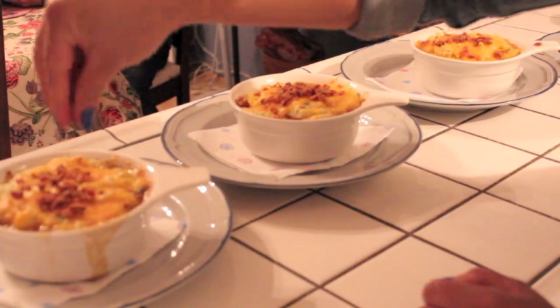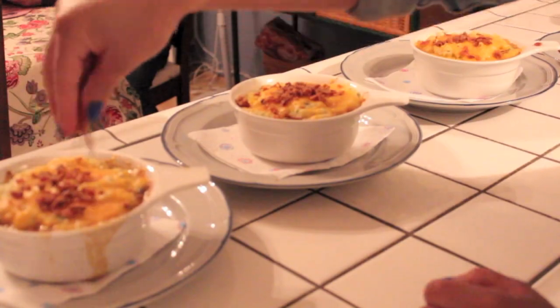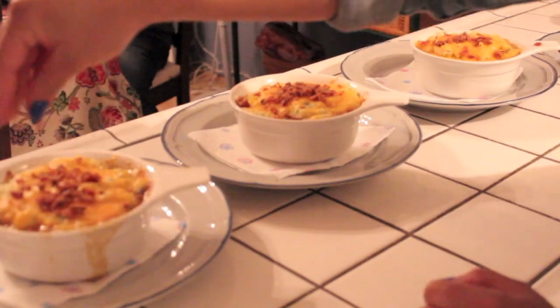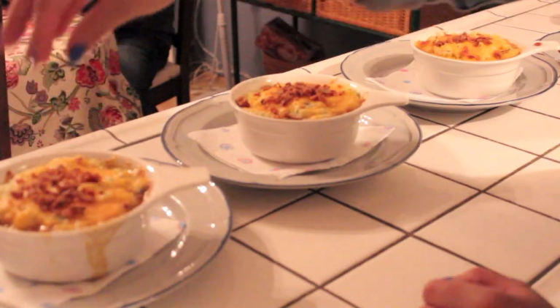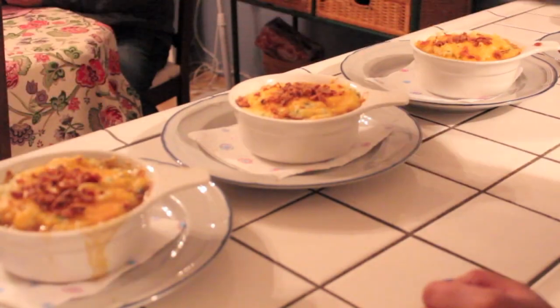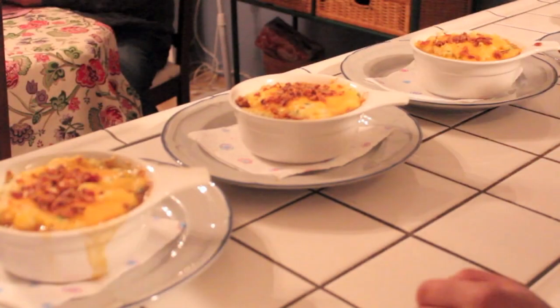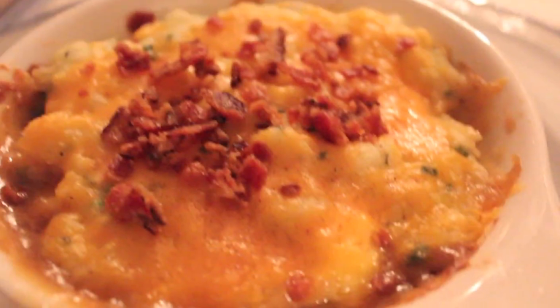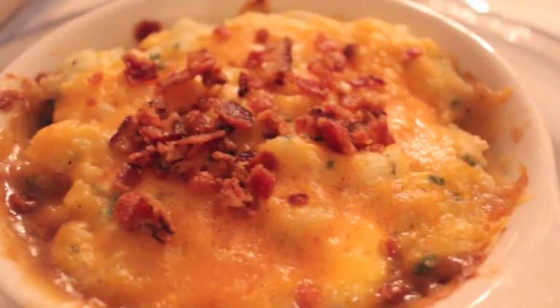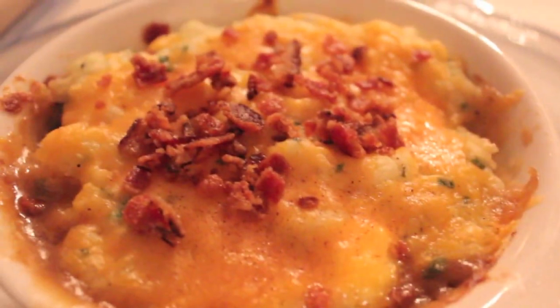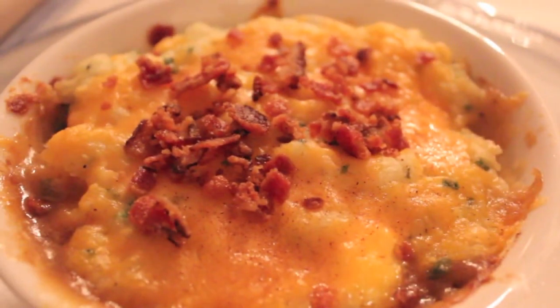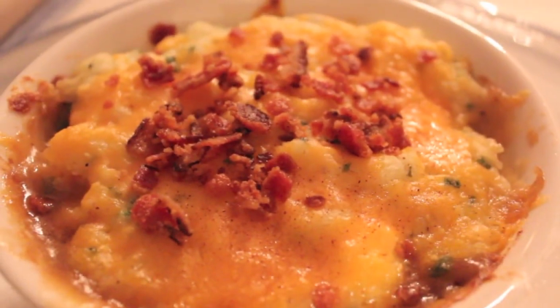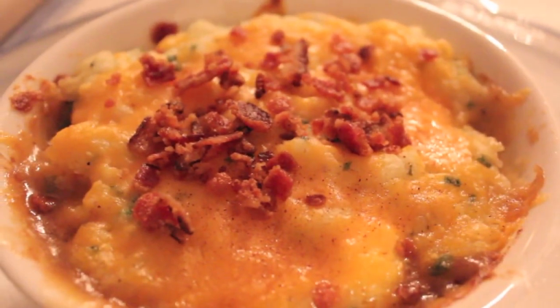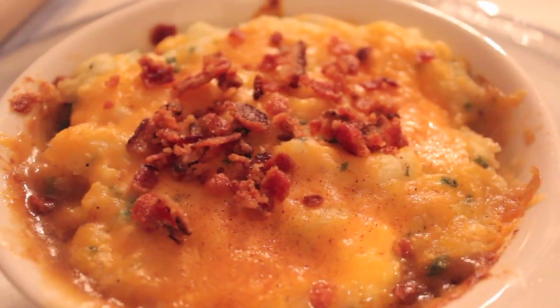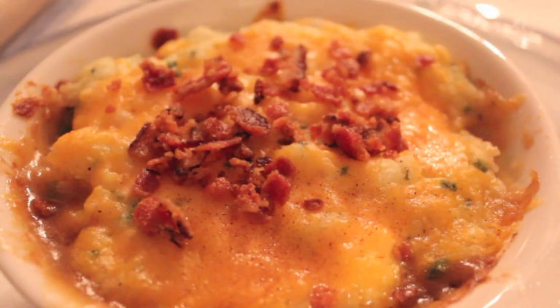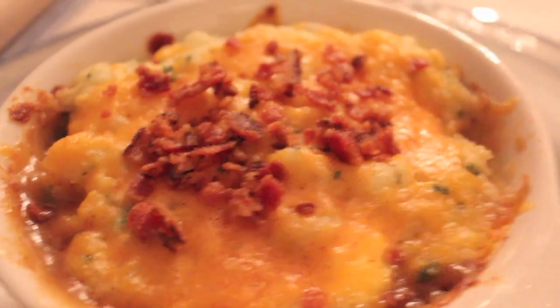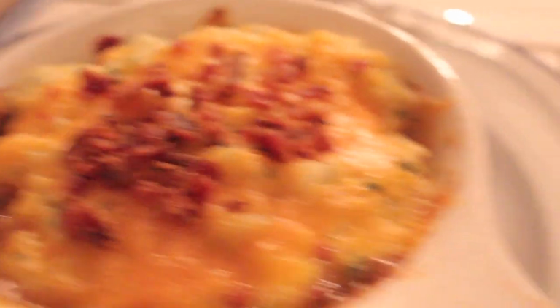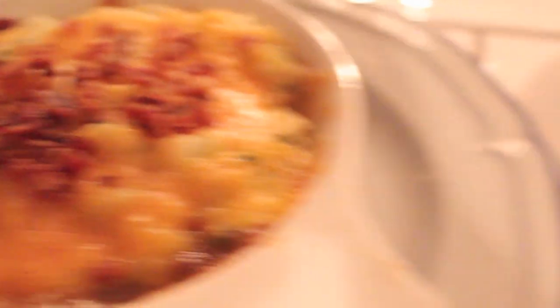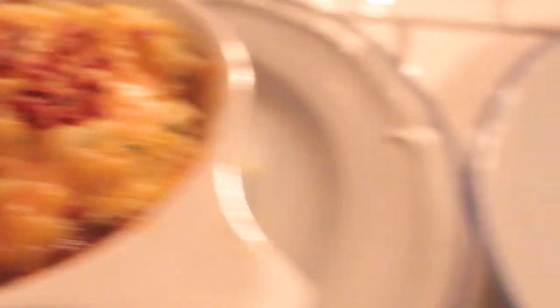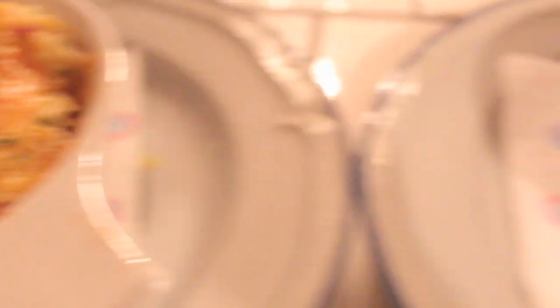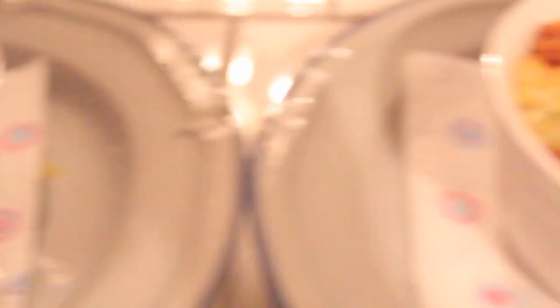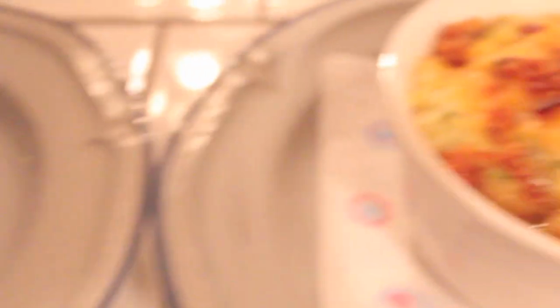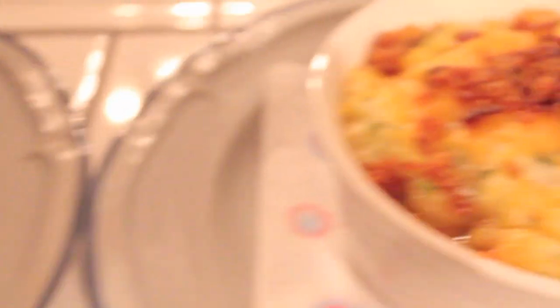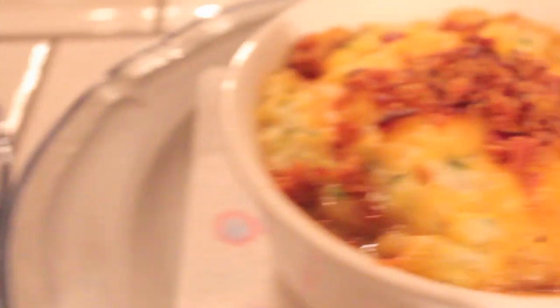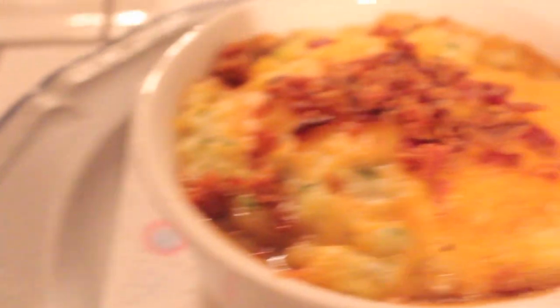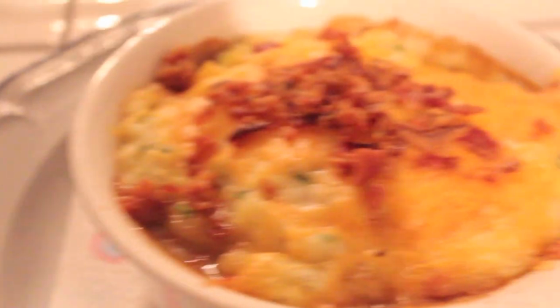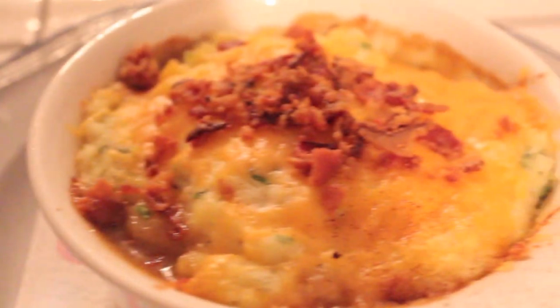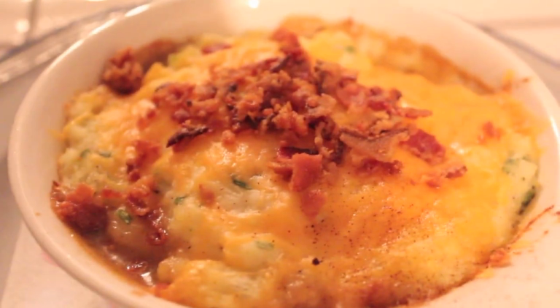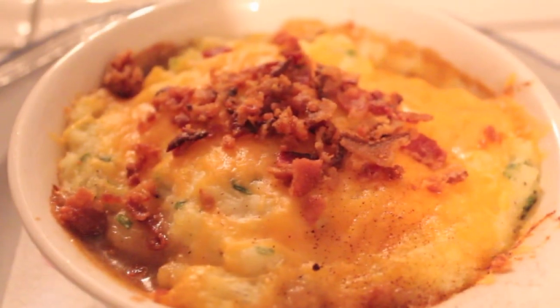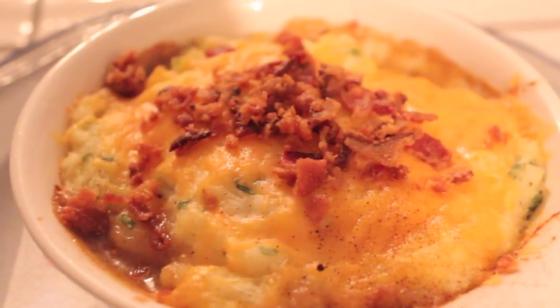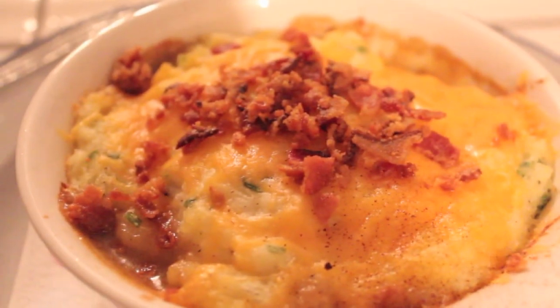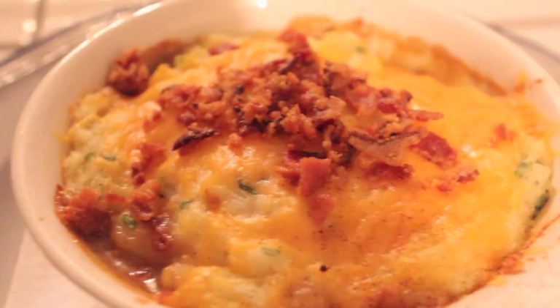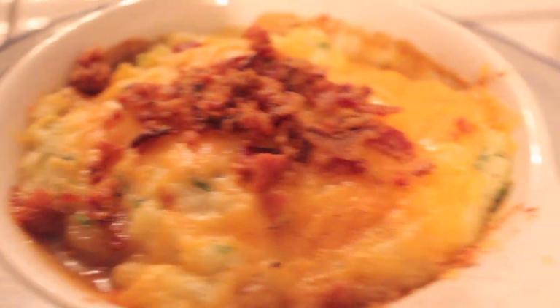Thank you for watching — this beautiful shepherd's pie. I will see you guys for the next recipe. Bye!